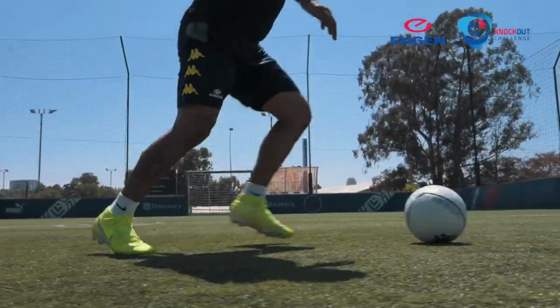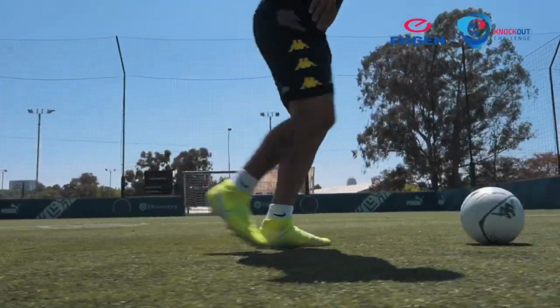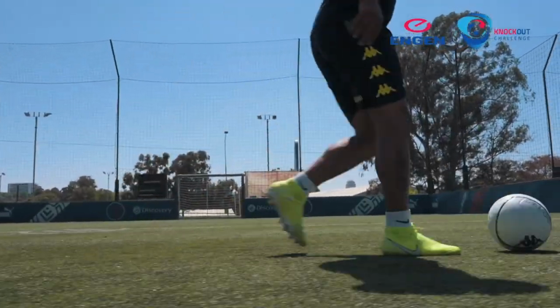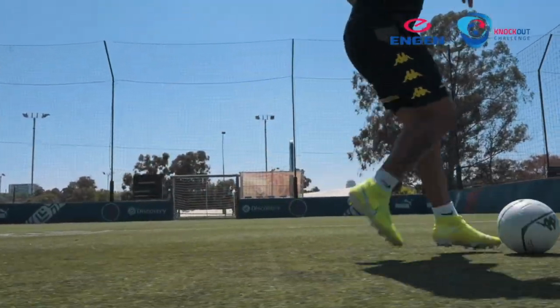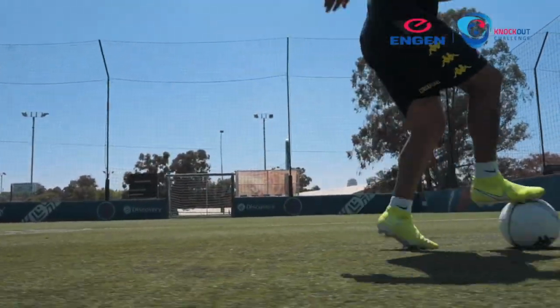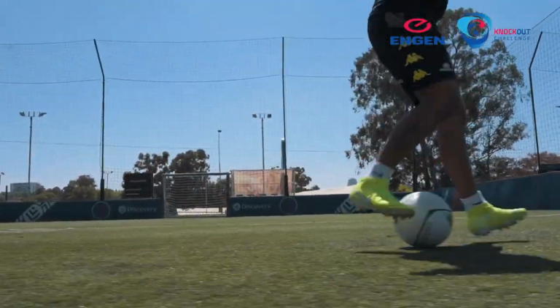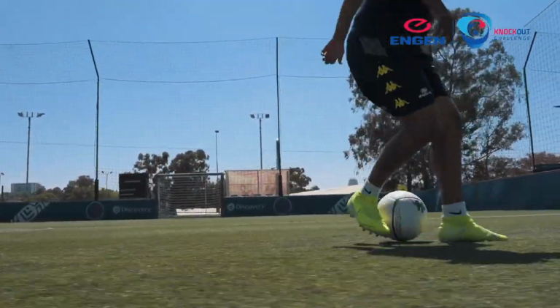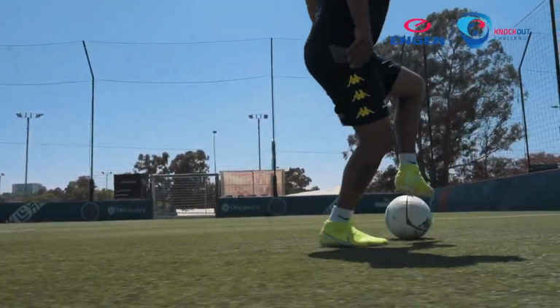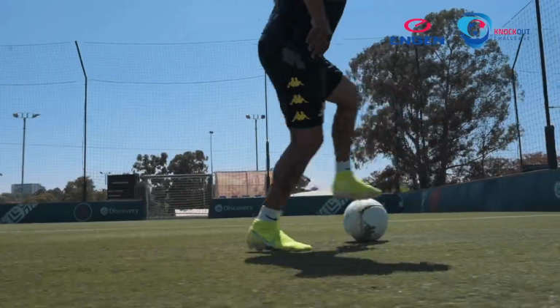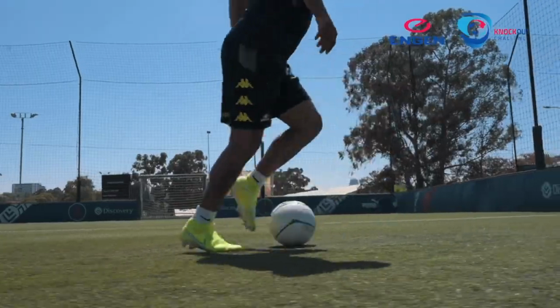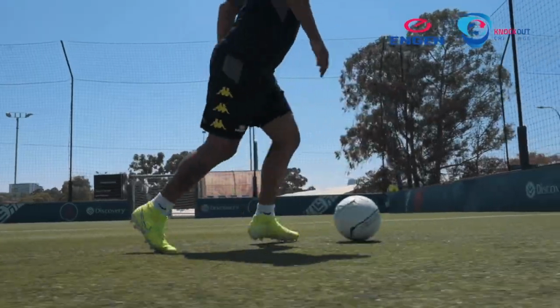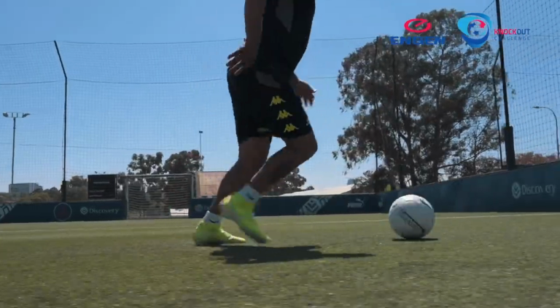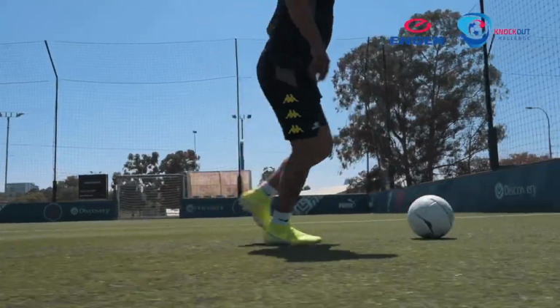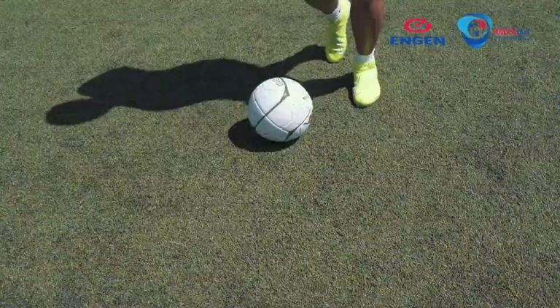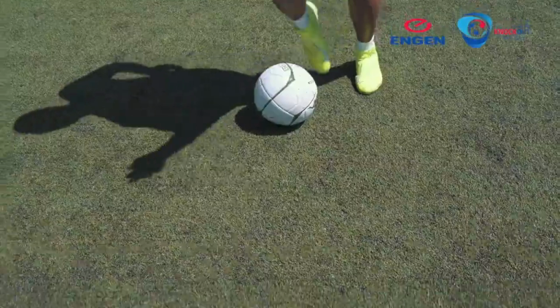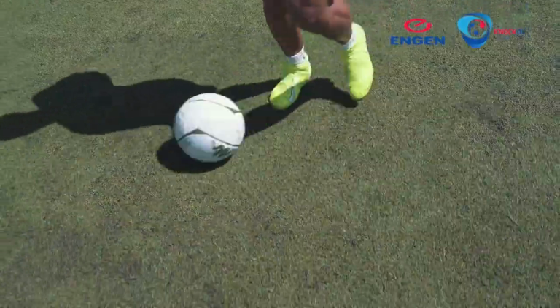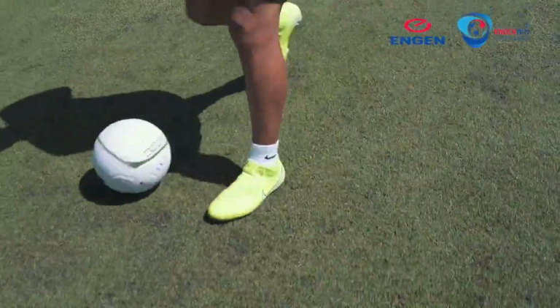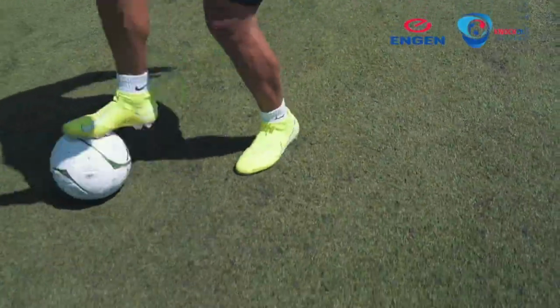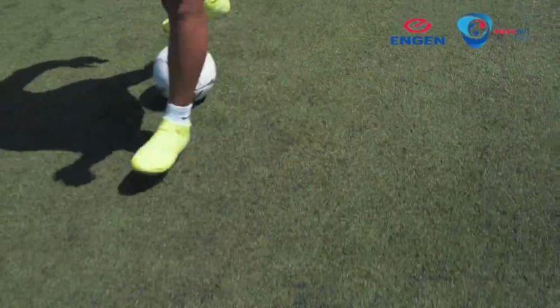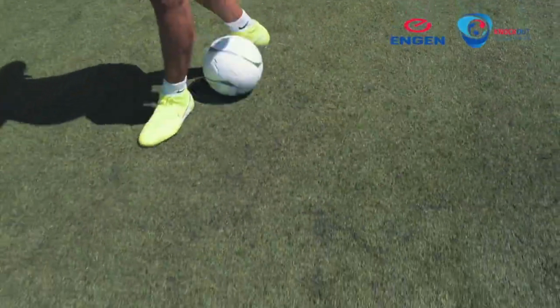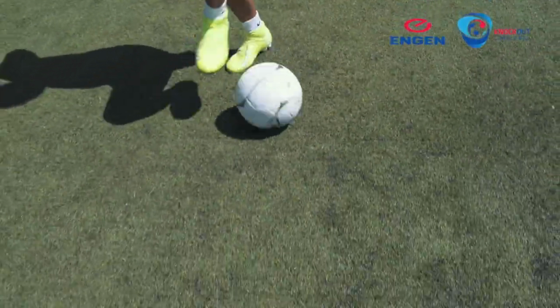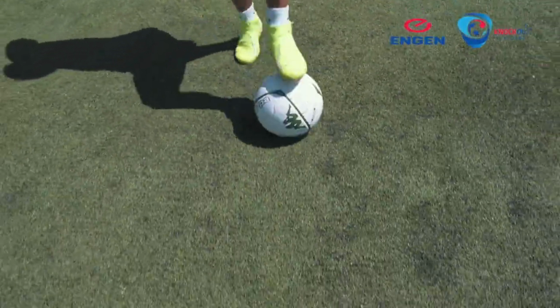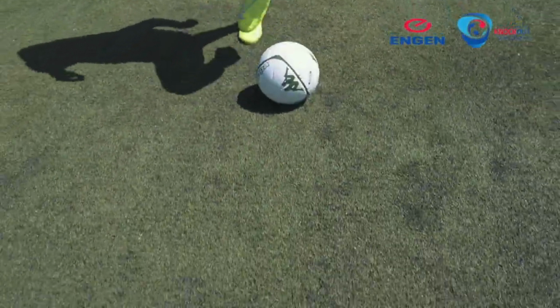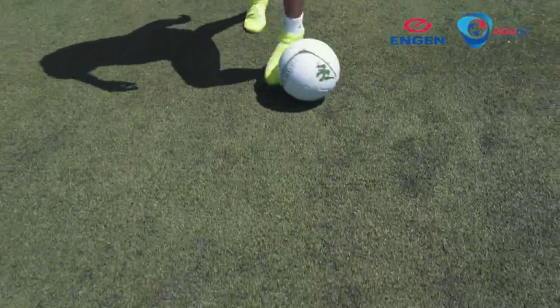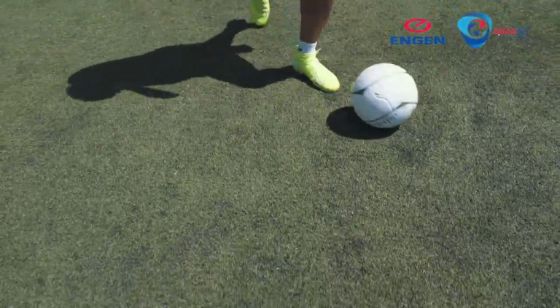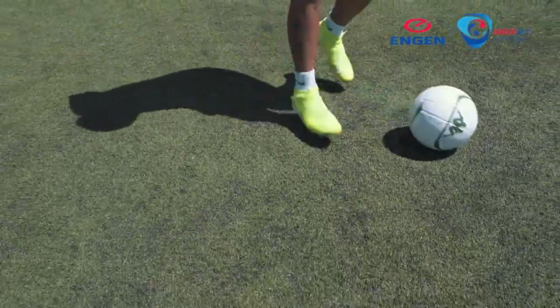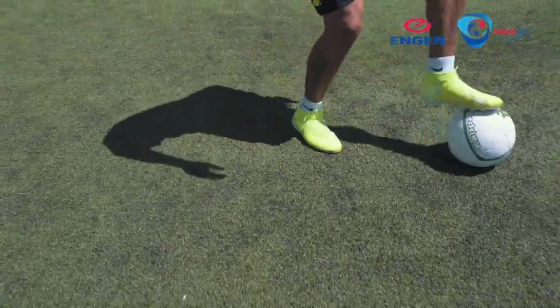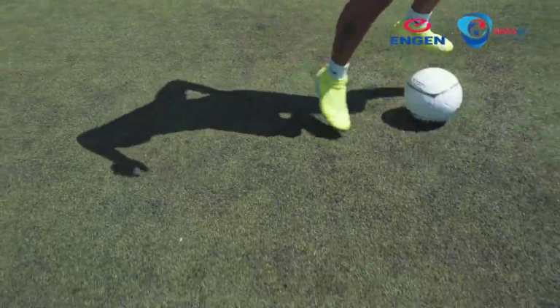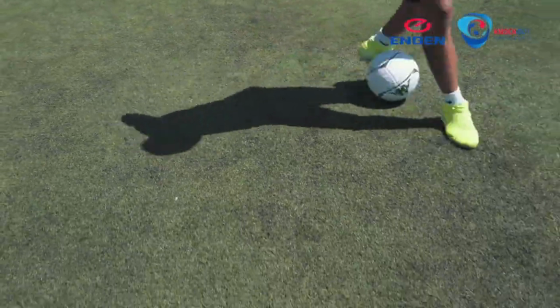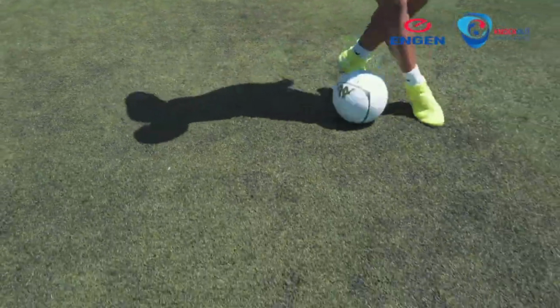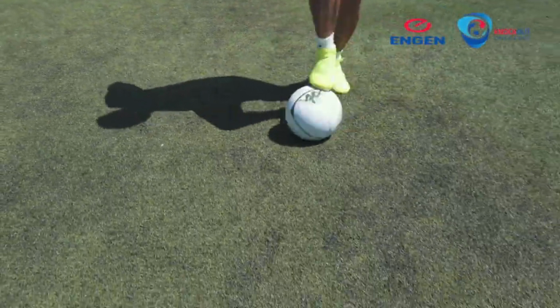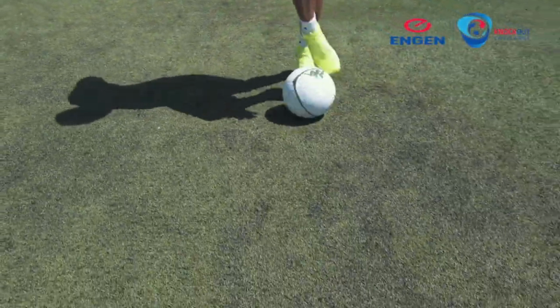At all times, you learn to work with your feet while keeping your eyes on your opponent.